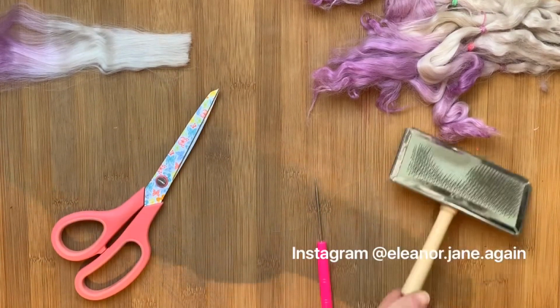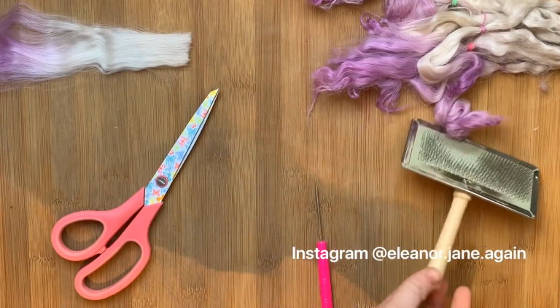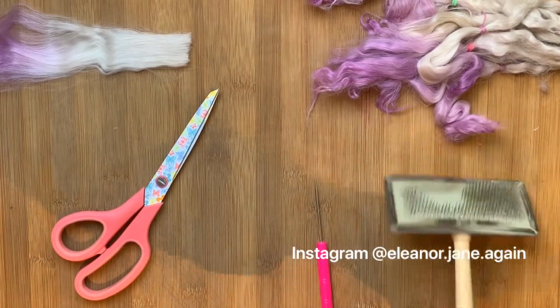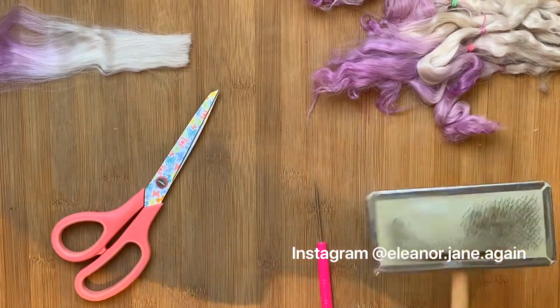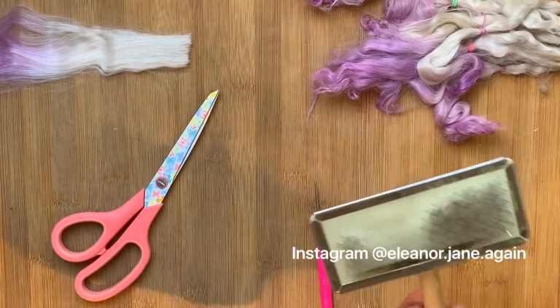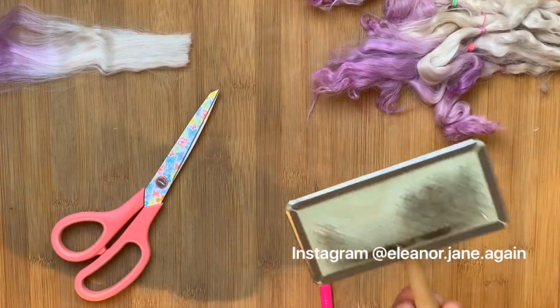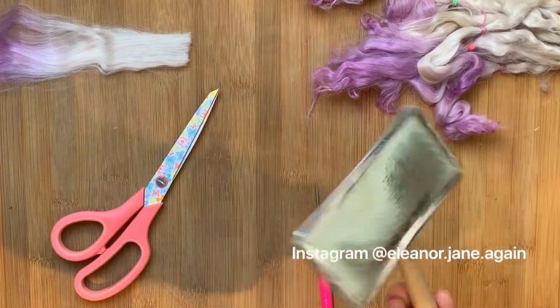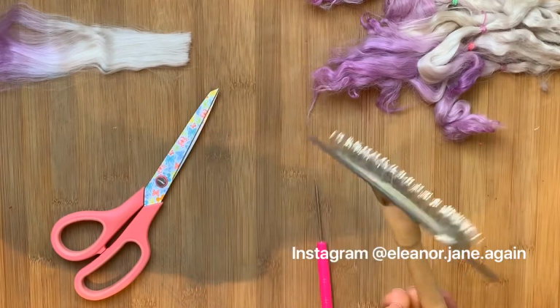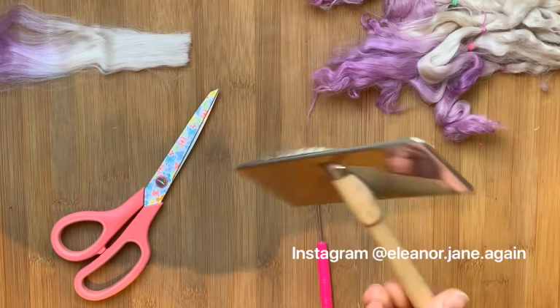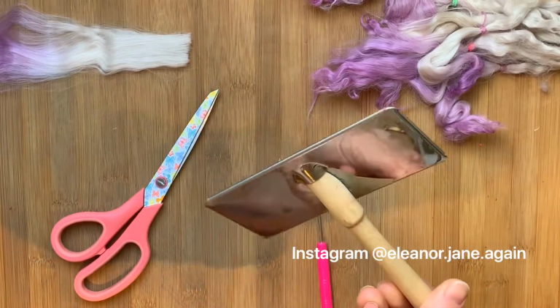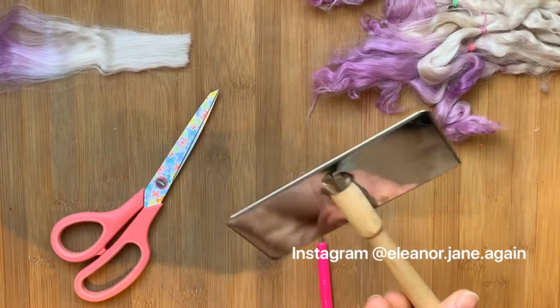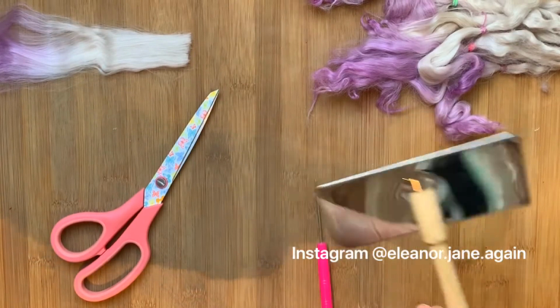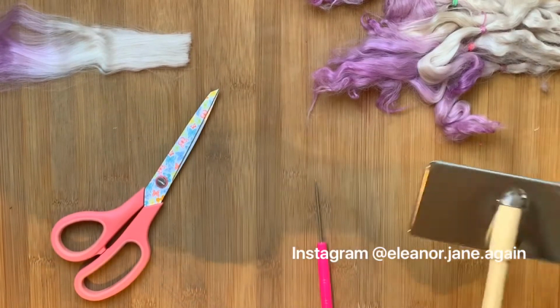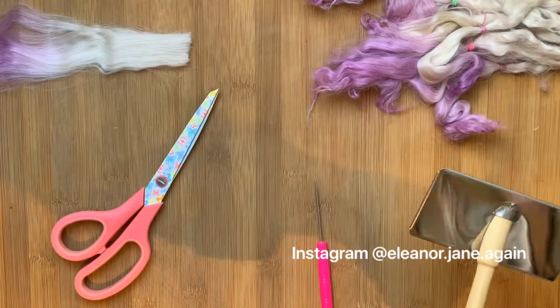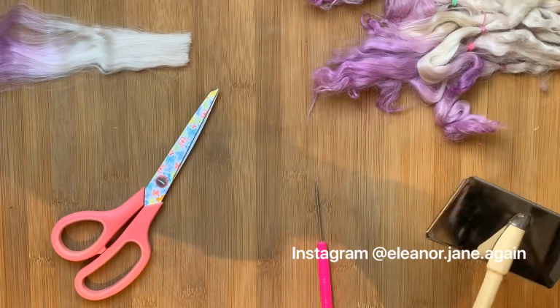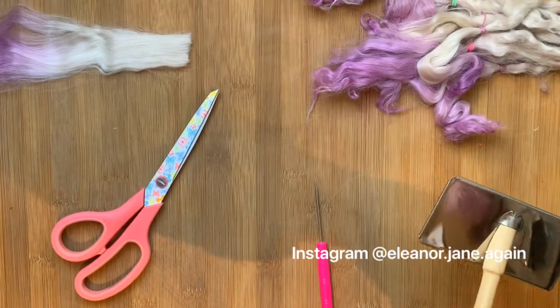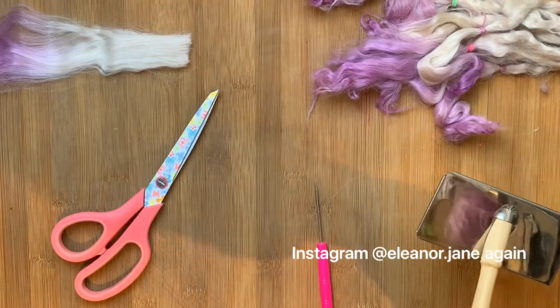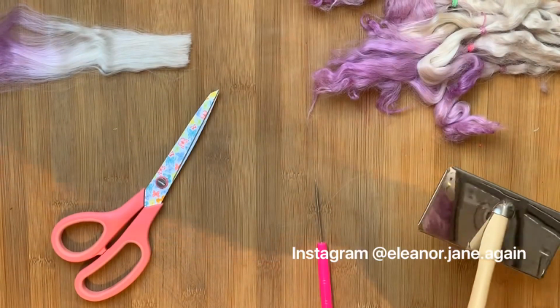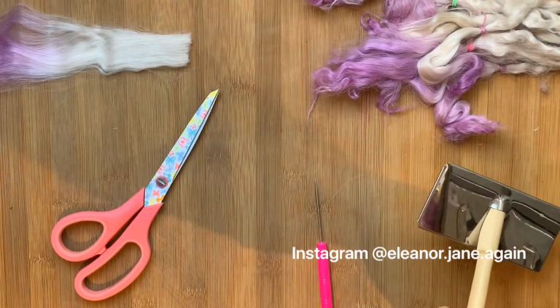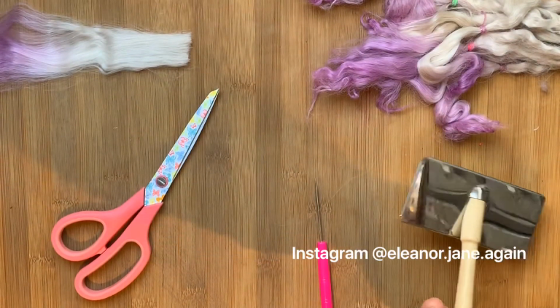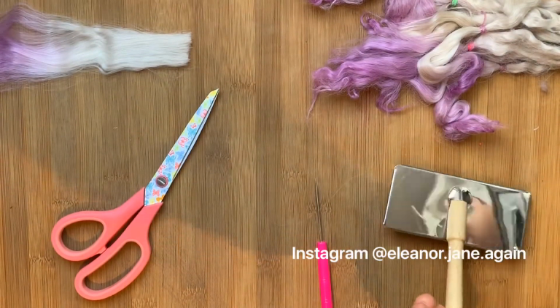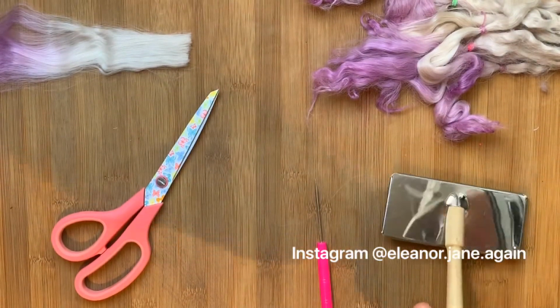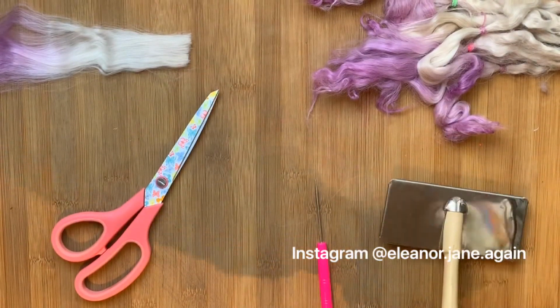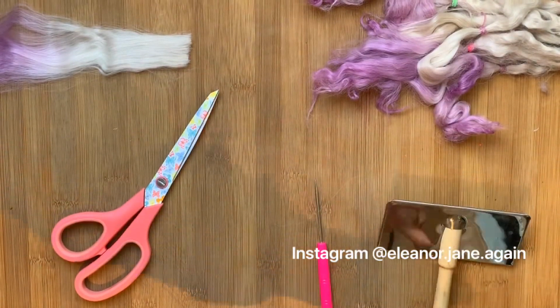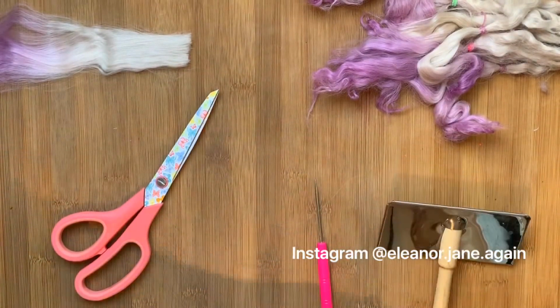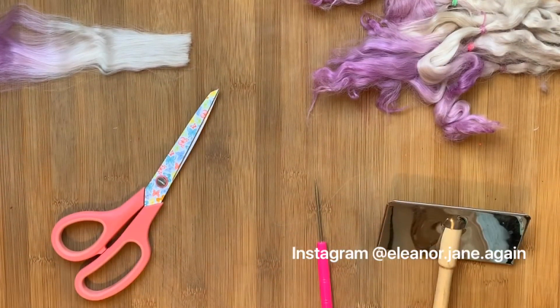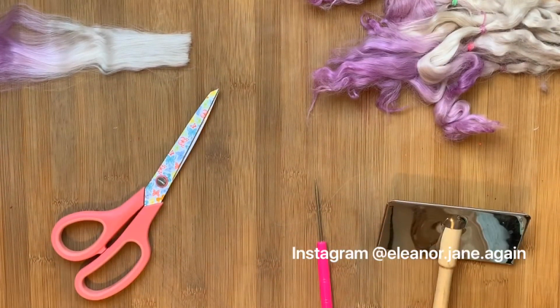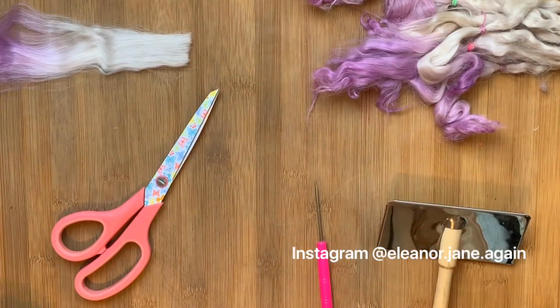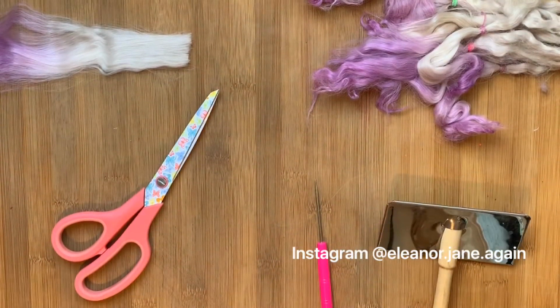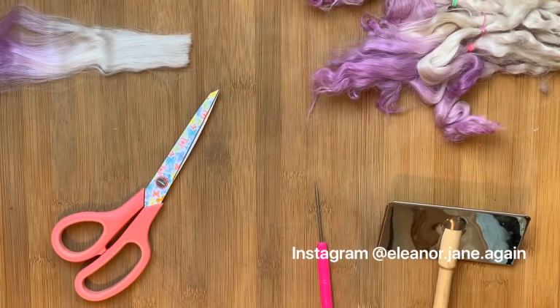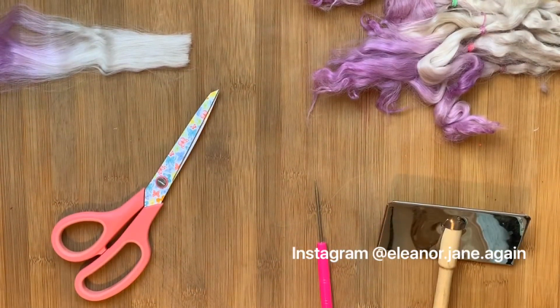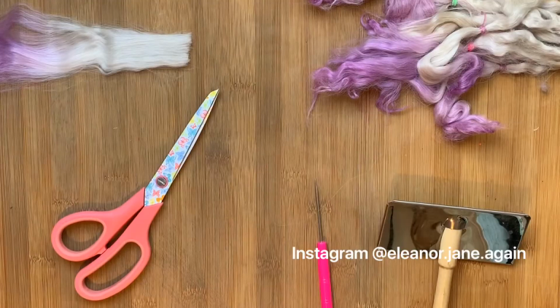Mine is quite grubby — you can have a nice shiny clean new one if you'd like to. Mine's had a lot of use.